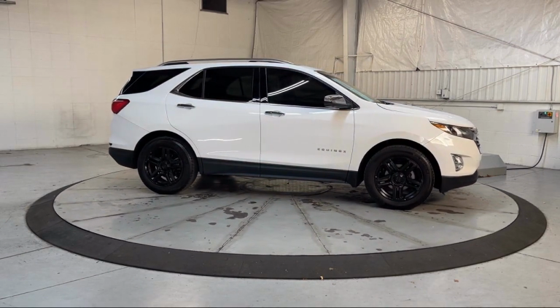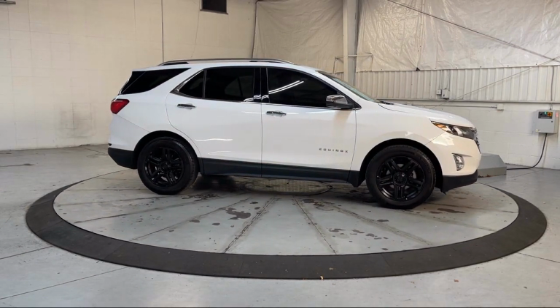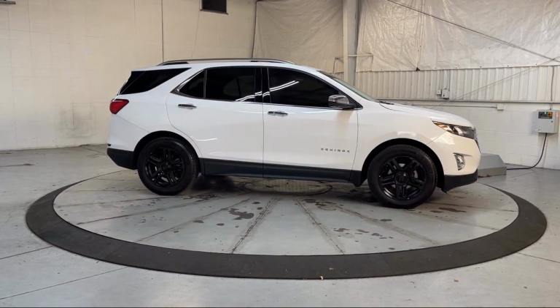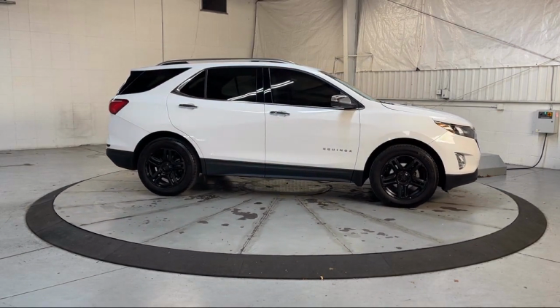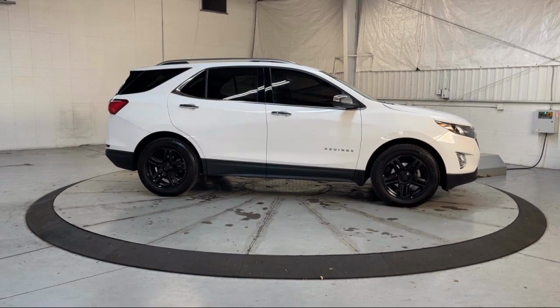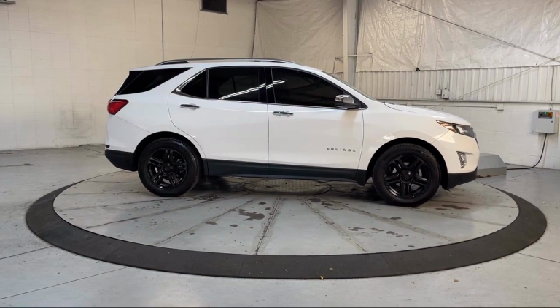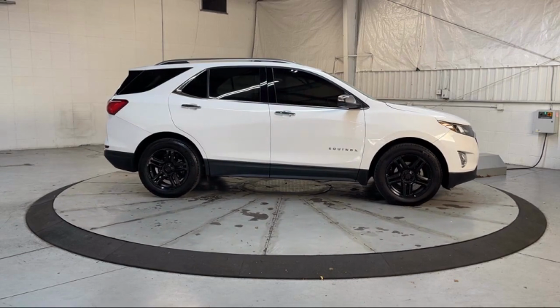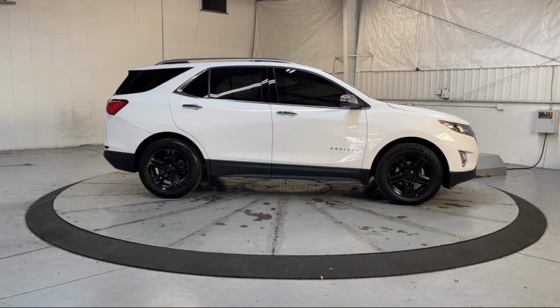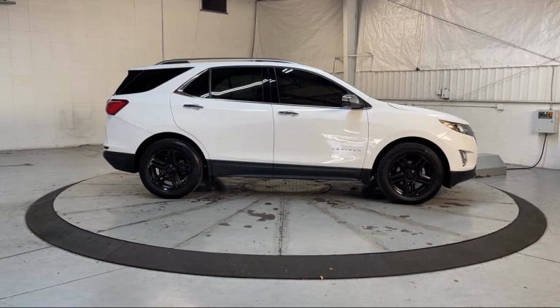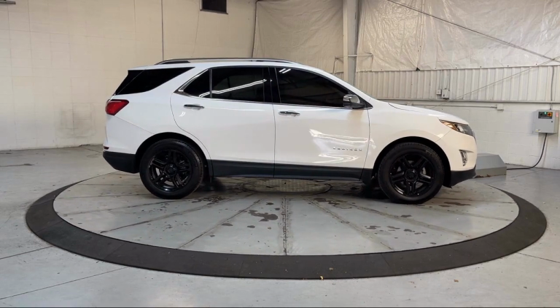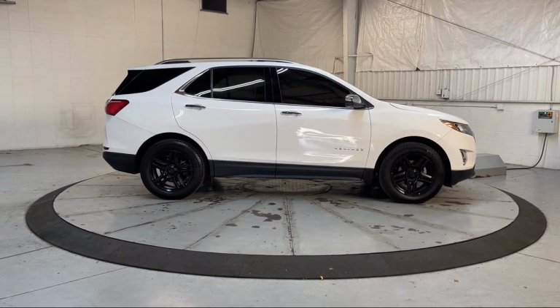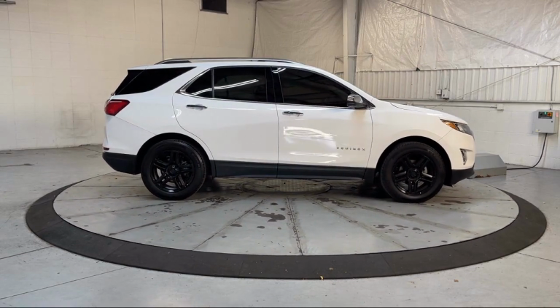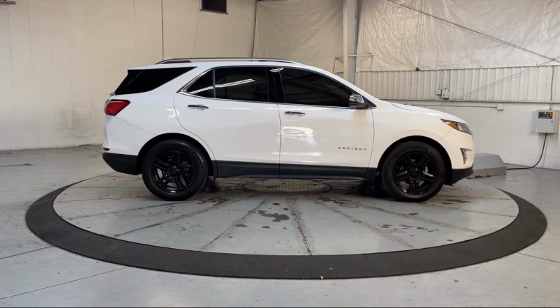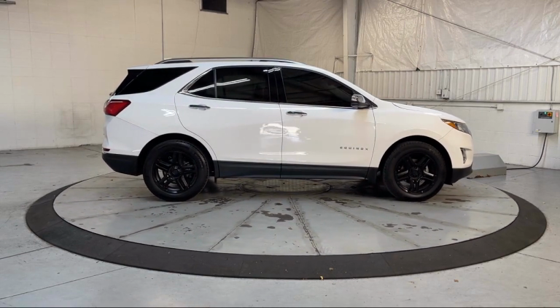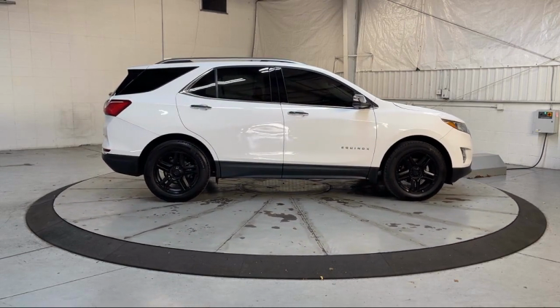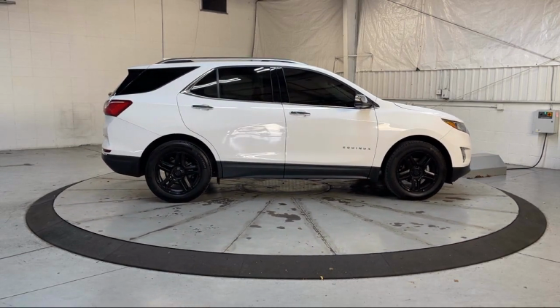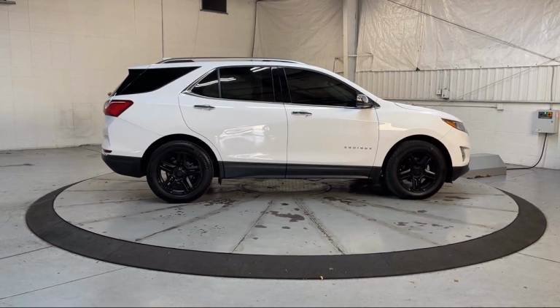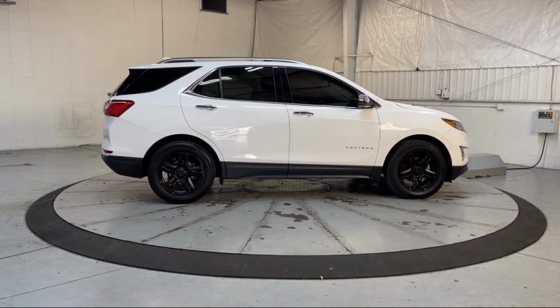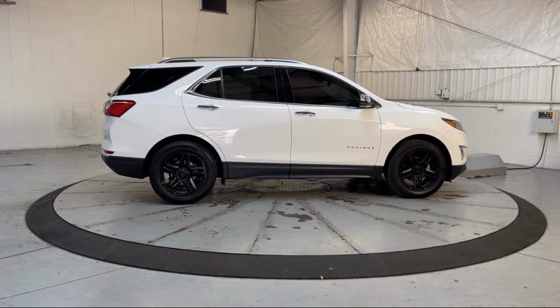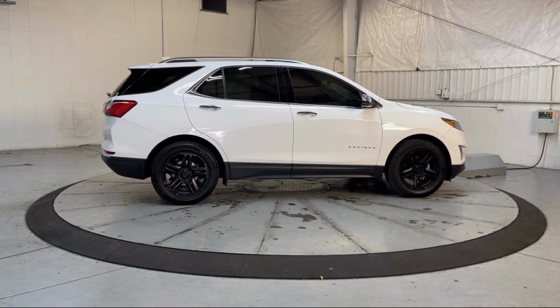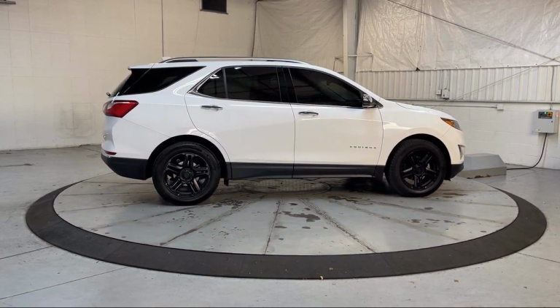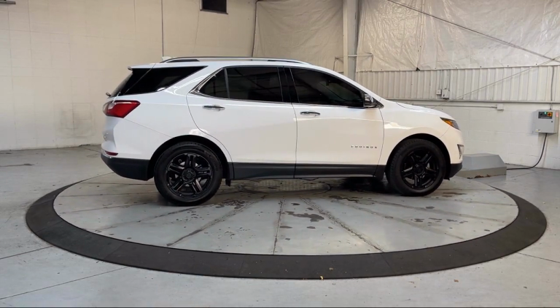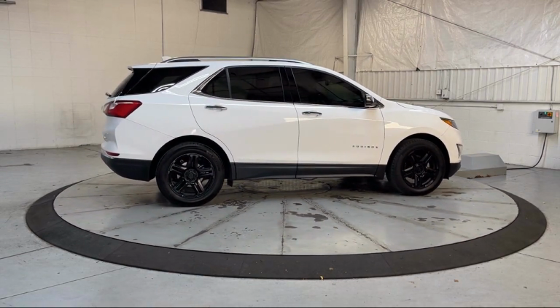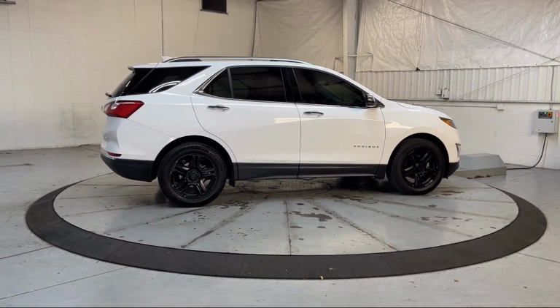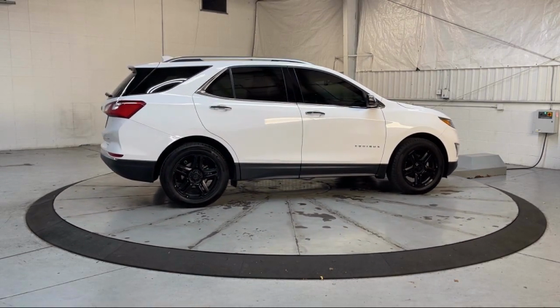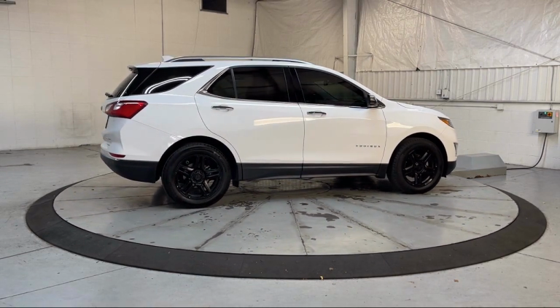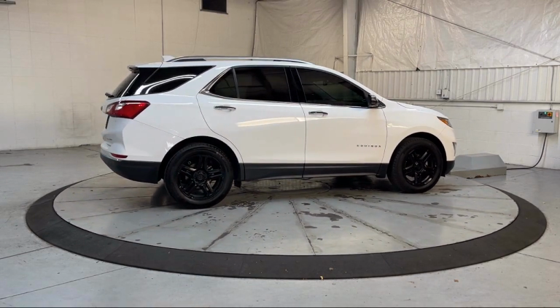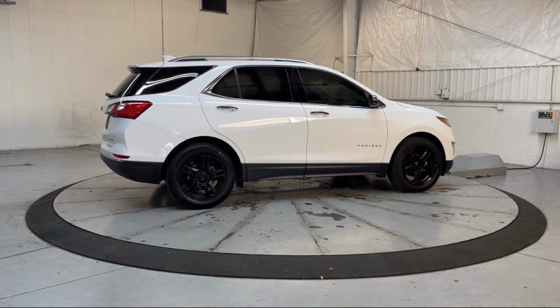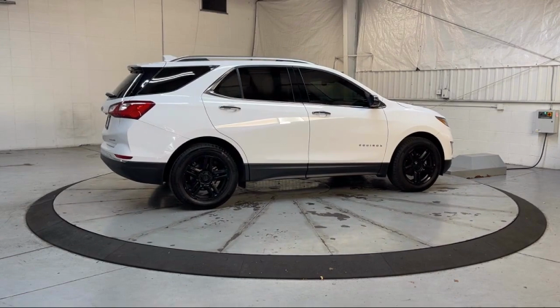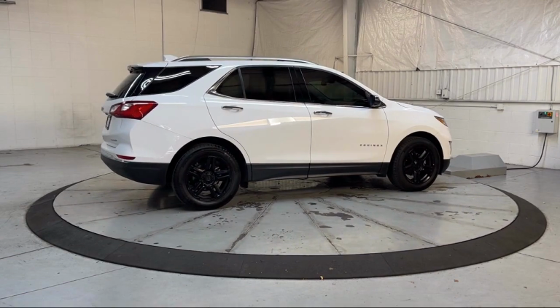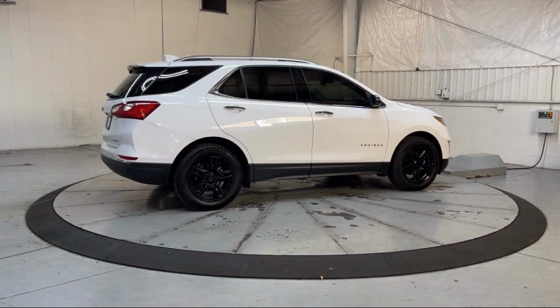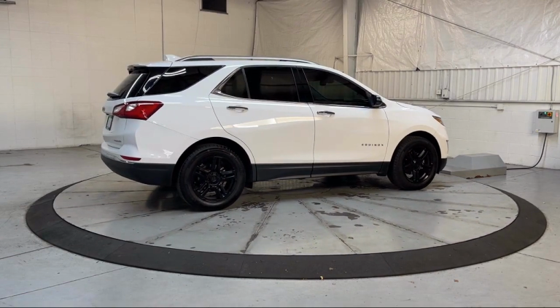Additional features include power sunroof, keyless entry, and garage door transmitter, and it has less than 30,000 miles on the odometer.